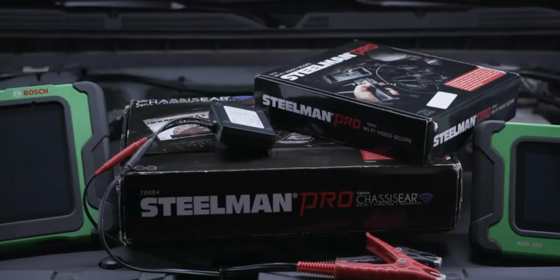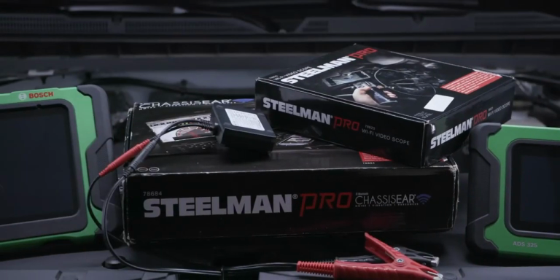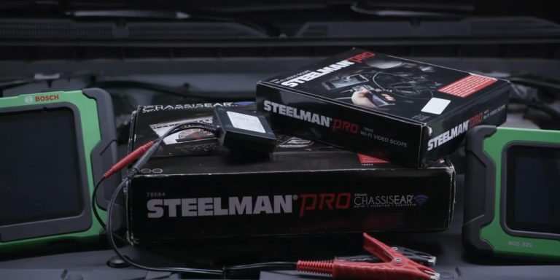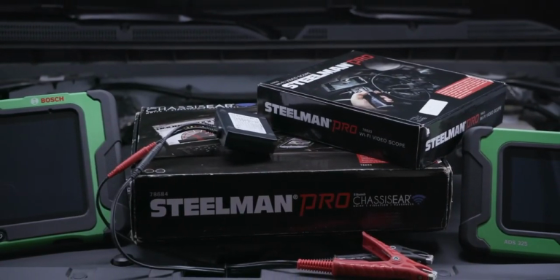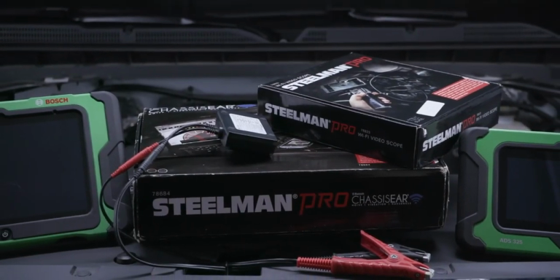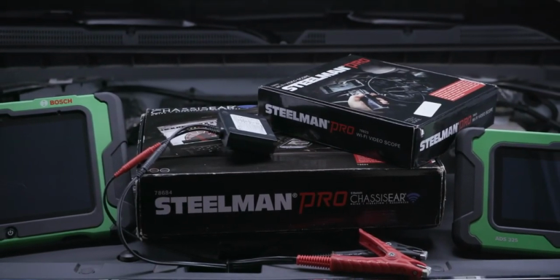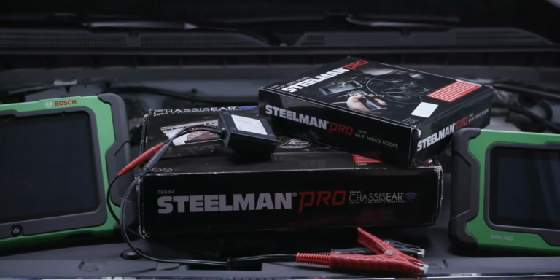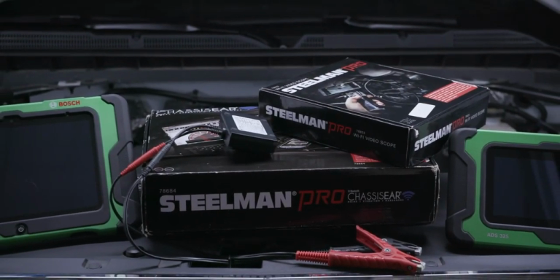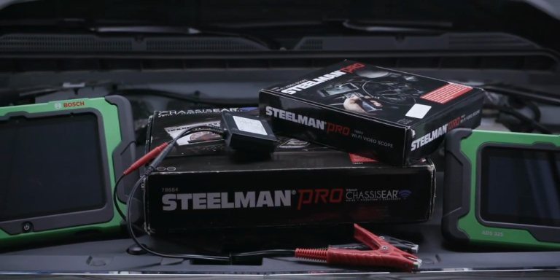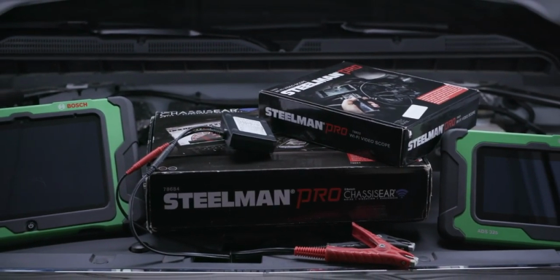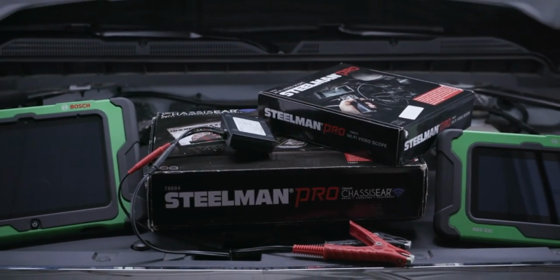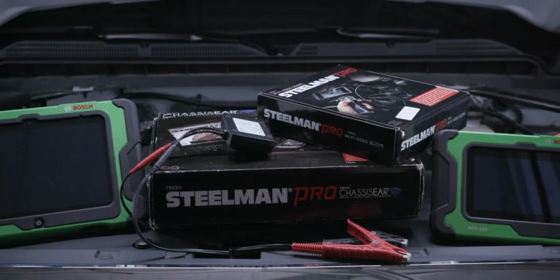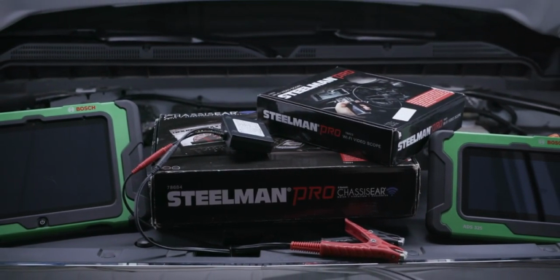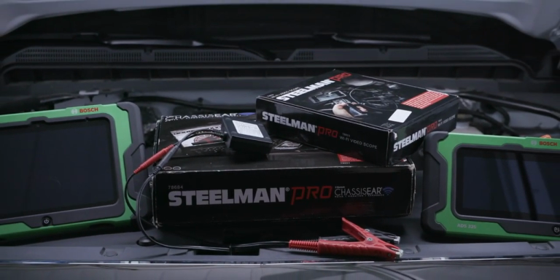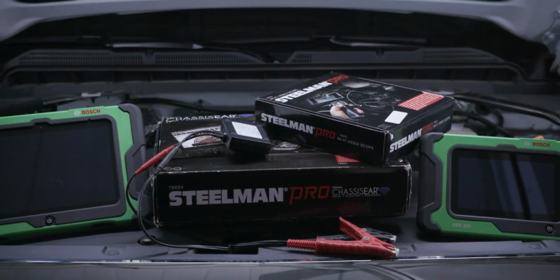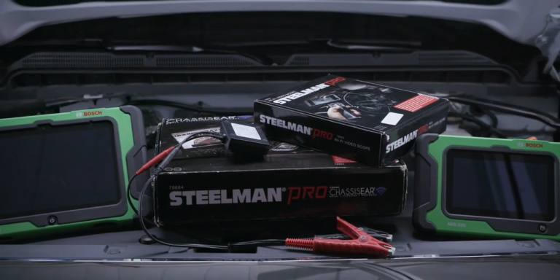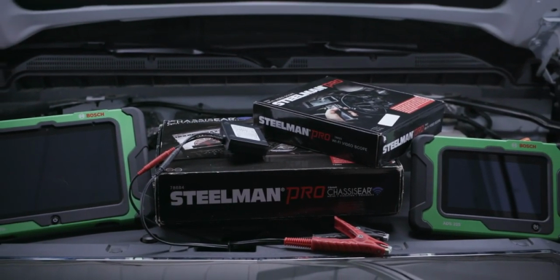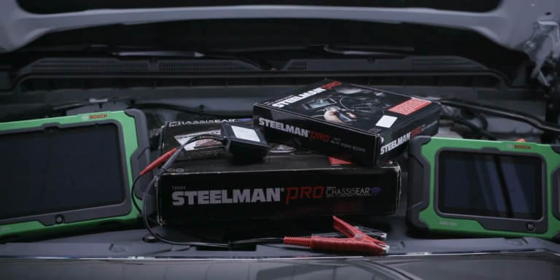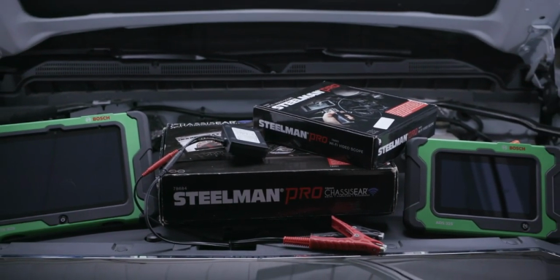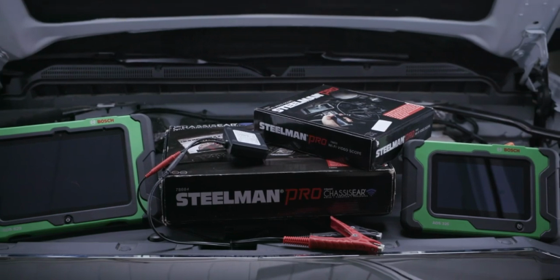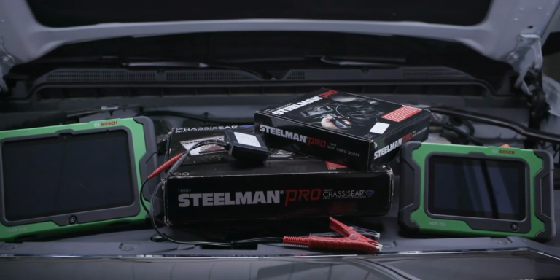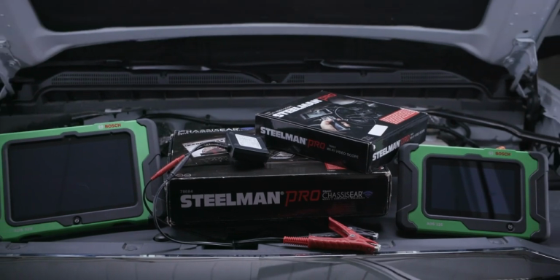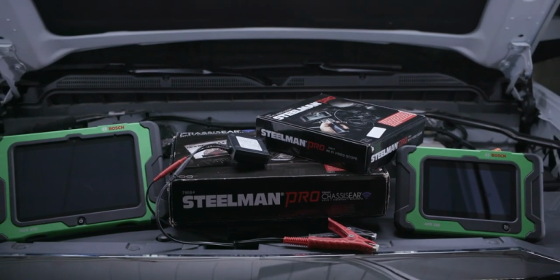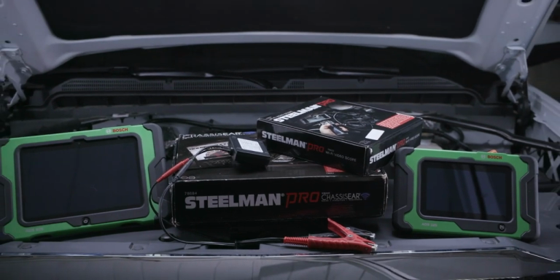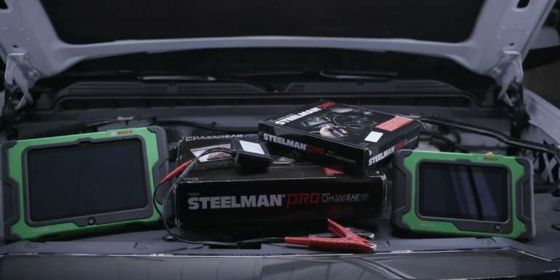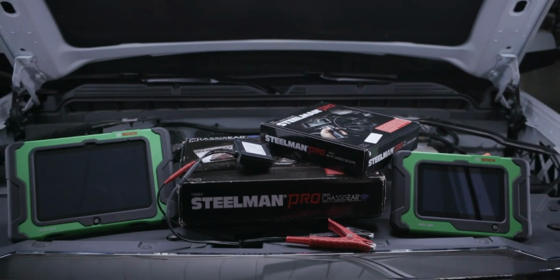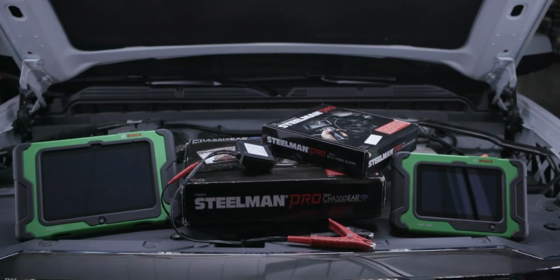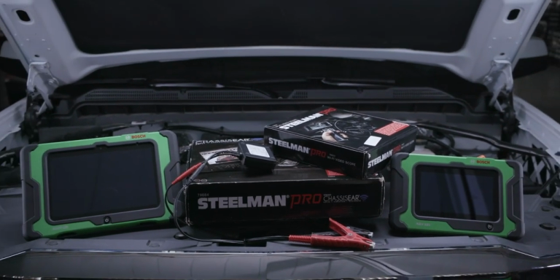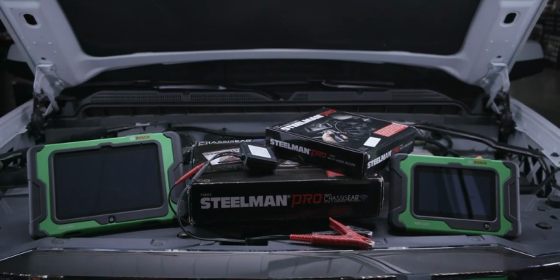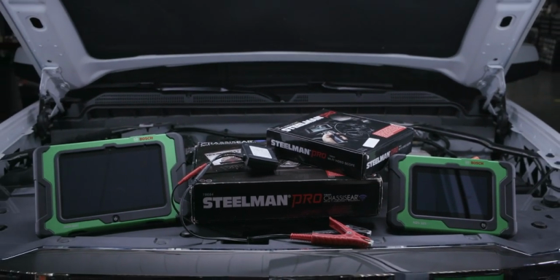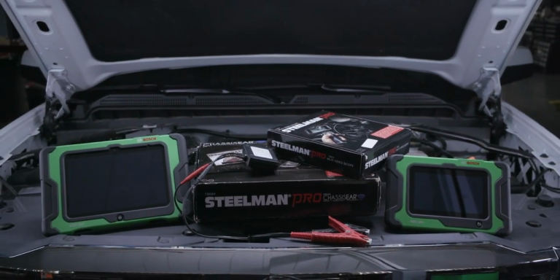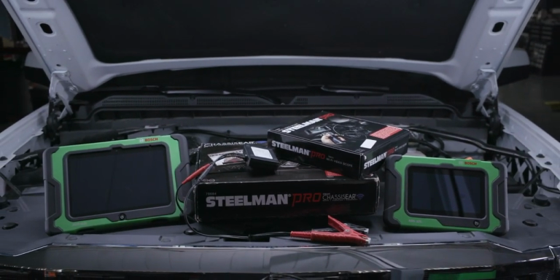The ADS series is also compatible with other diagnostic tool accessories, such as a video scope, battery tester, NVH analyzer, and a TPMS tool.